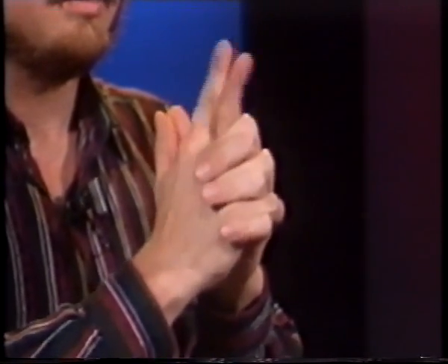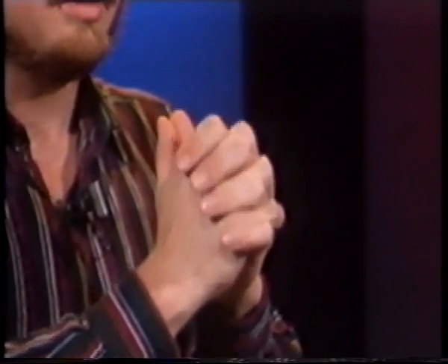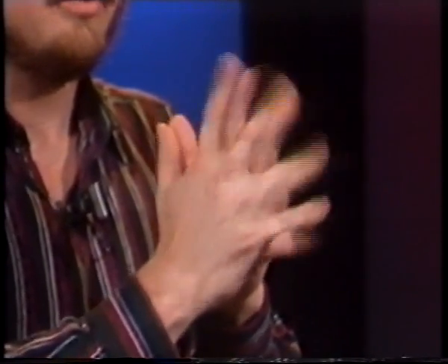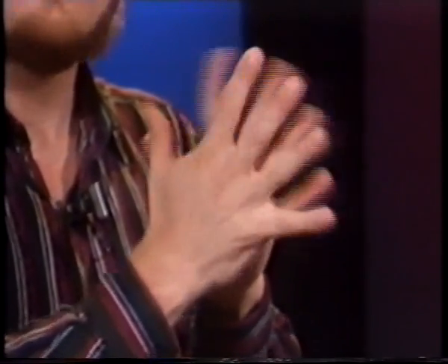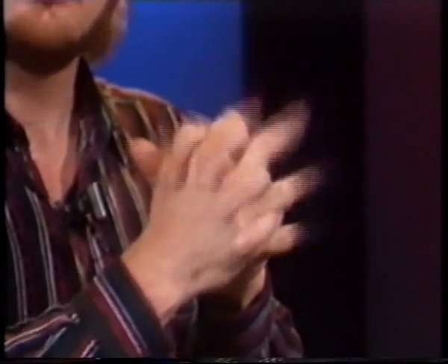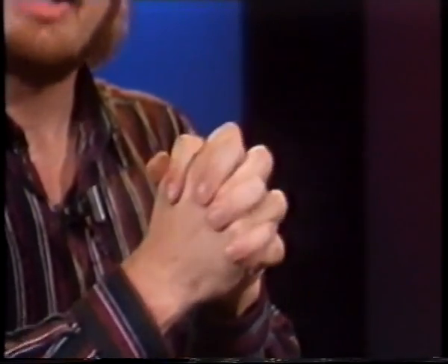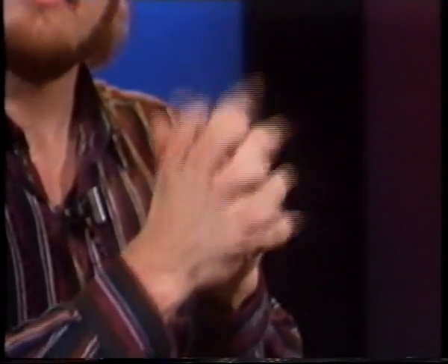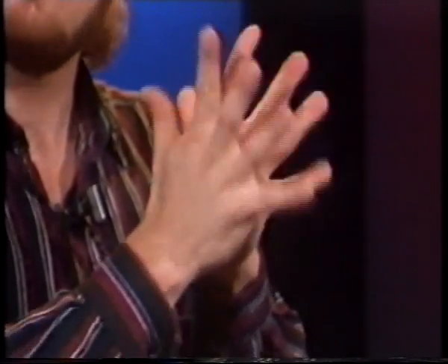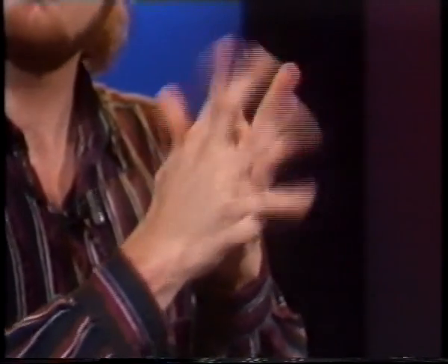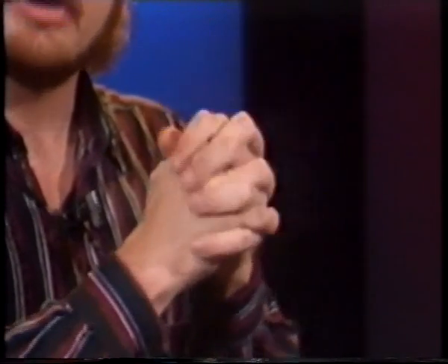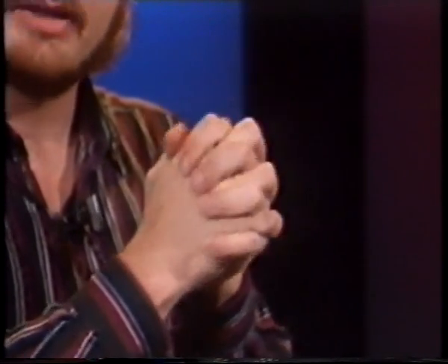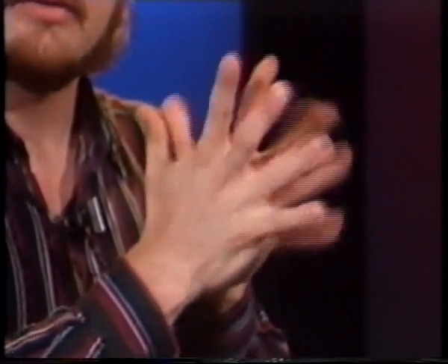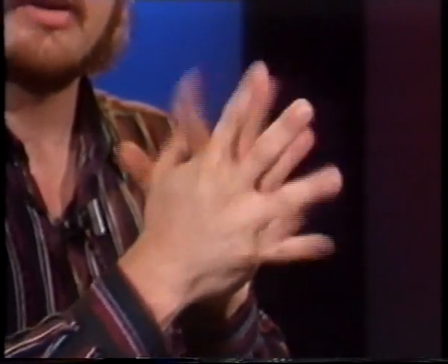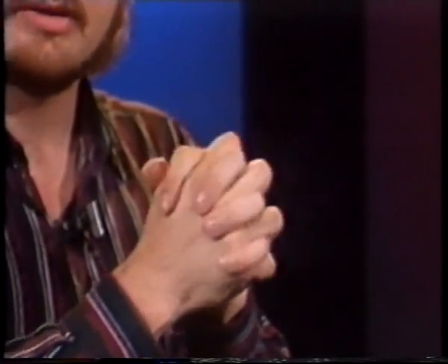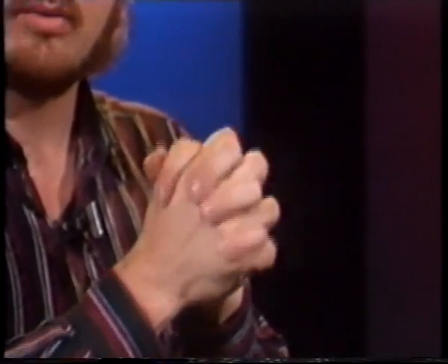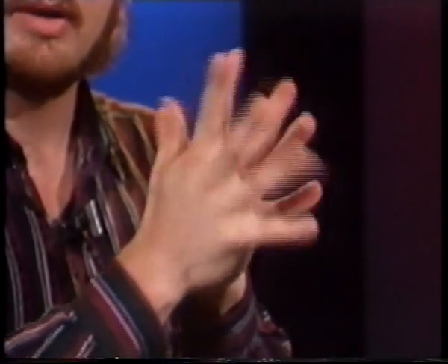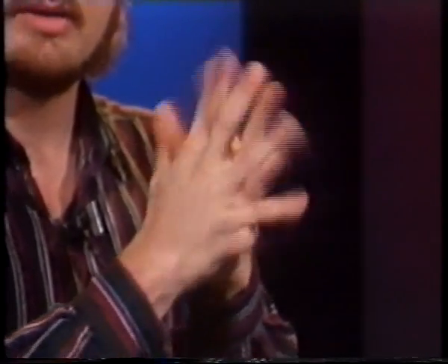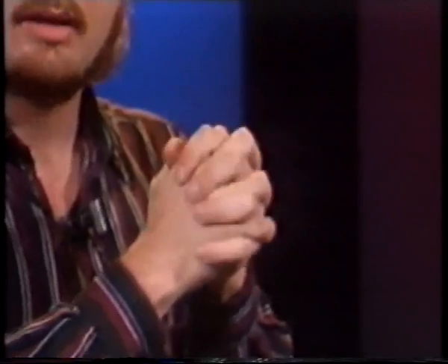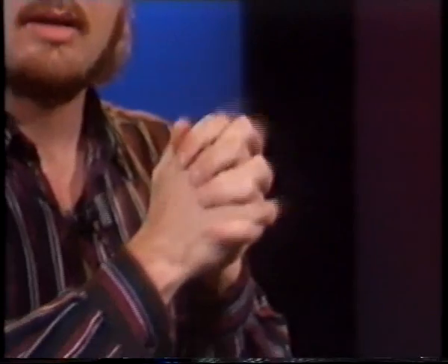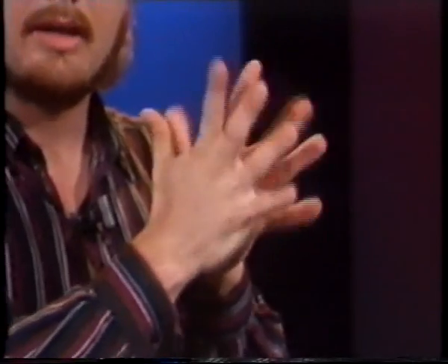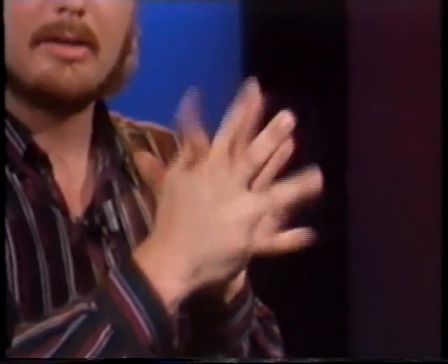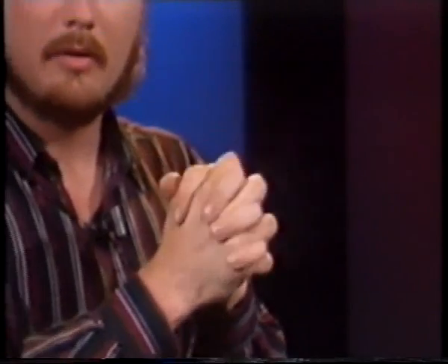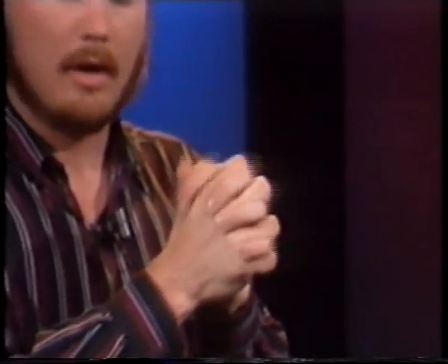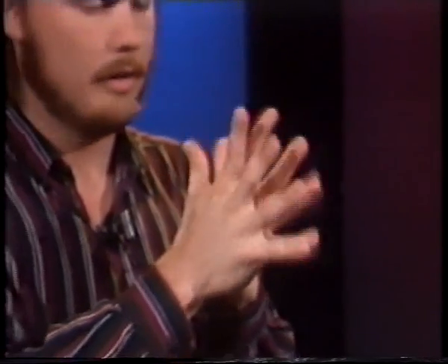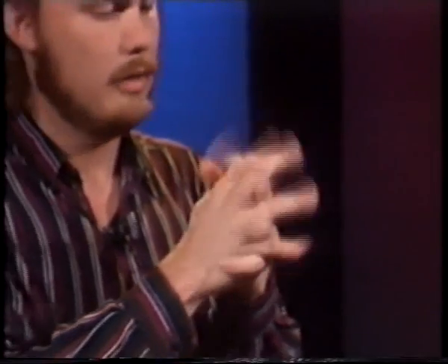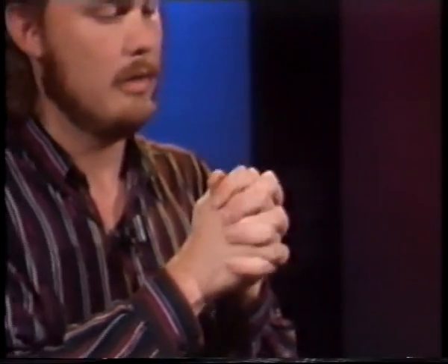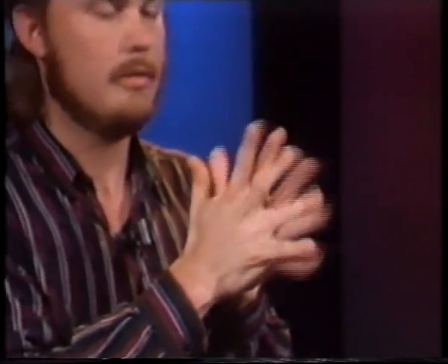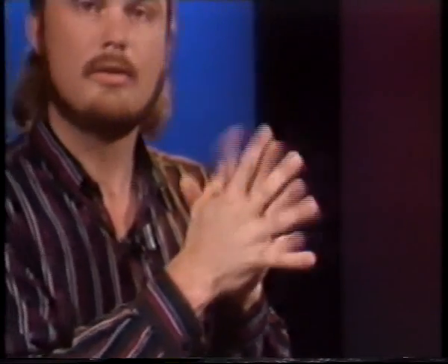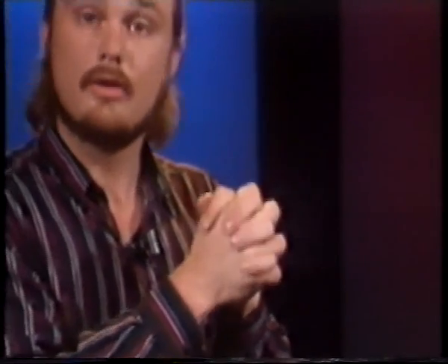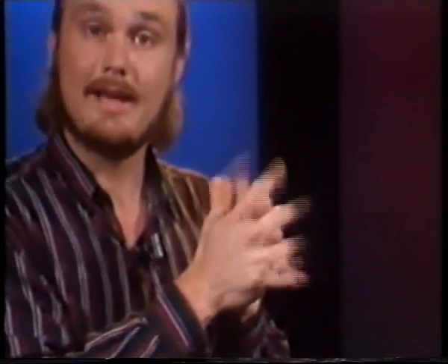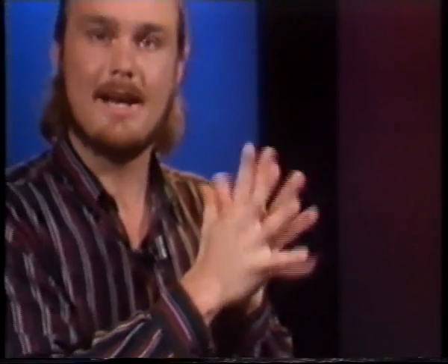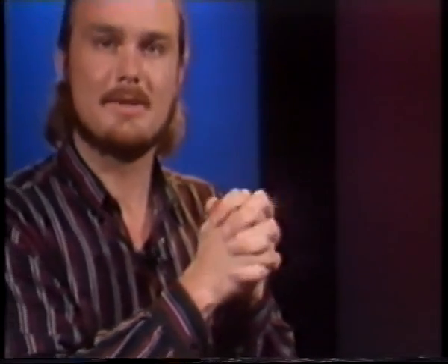Now that we've learned how to fold your hands in various ways, let's move on to the taps.